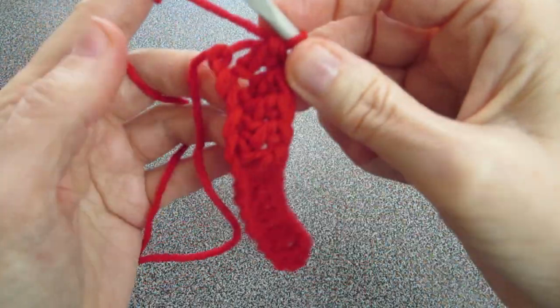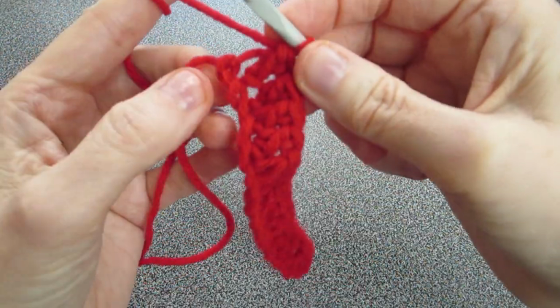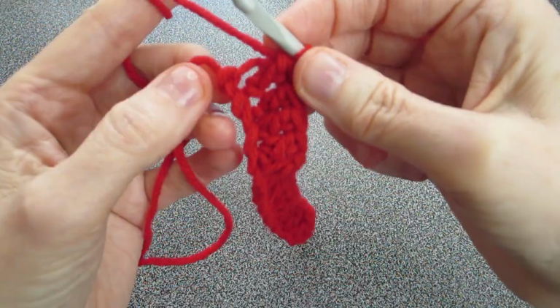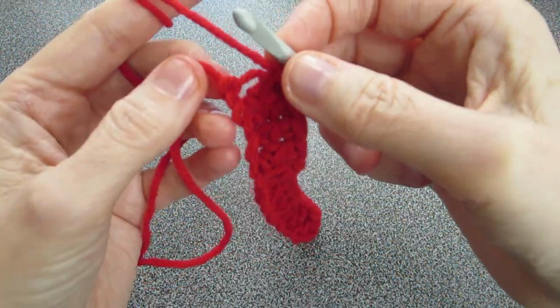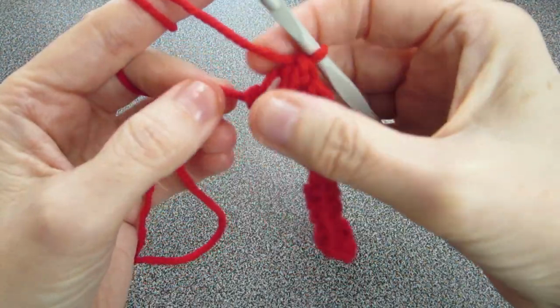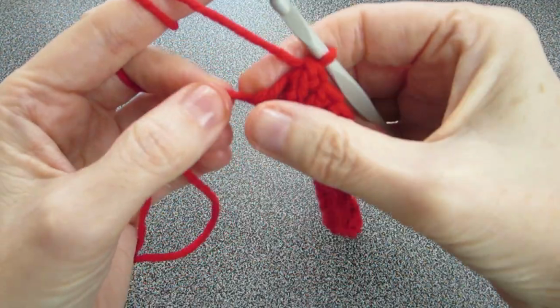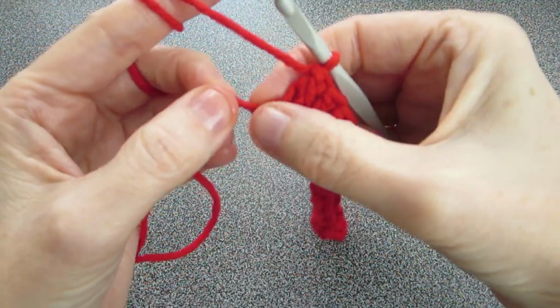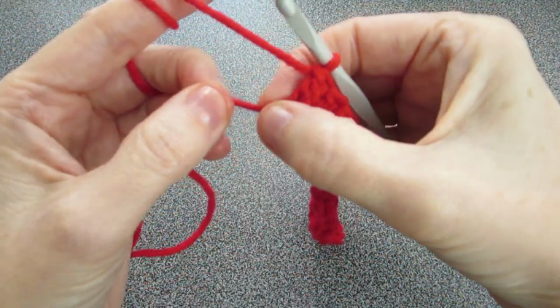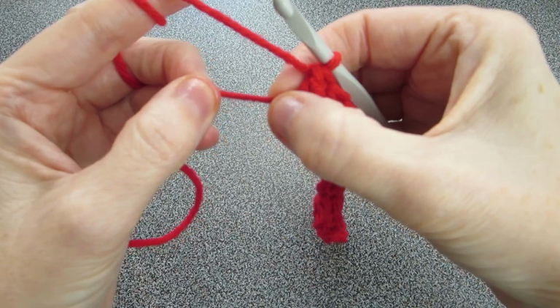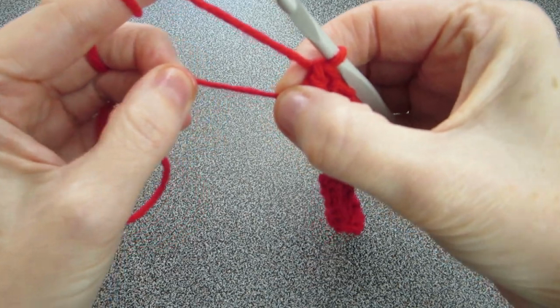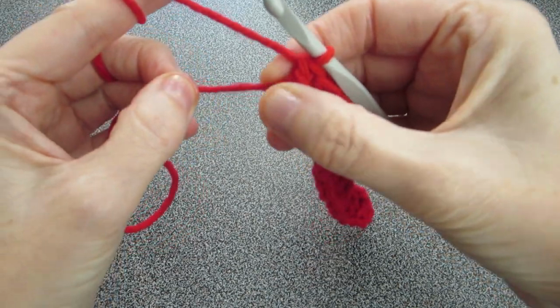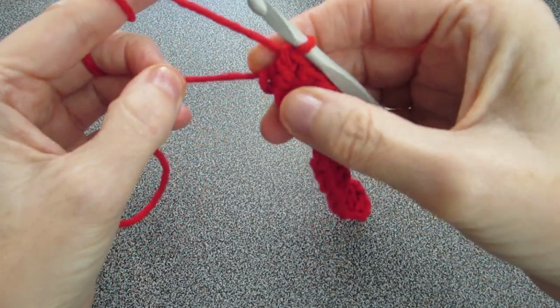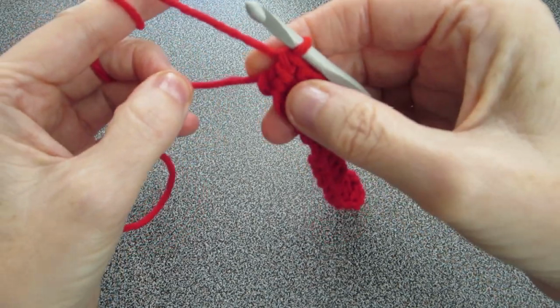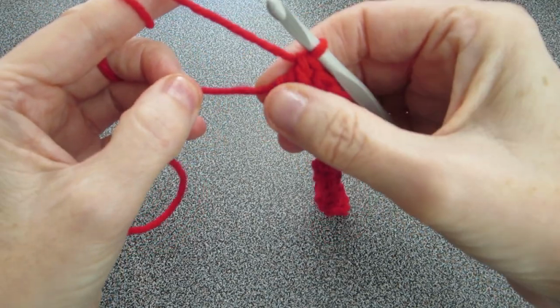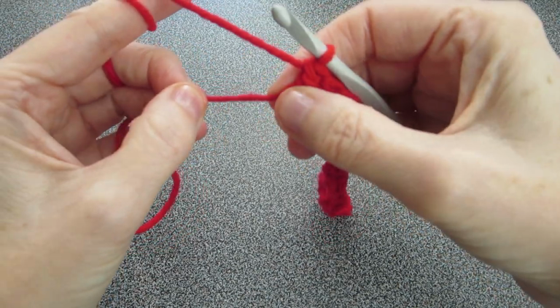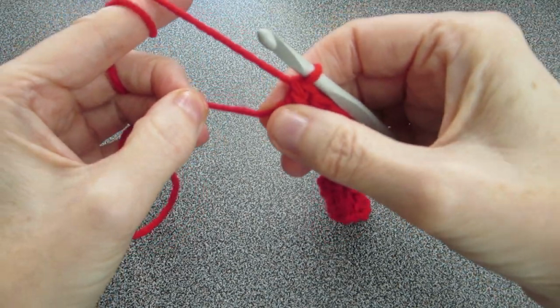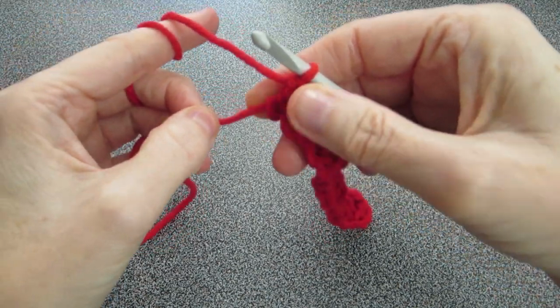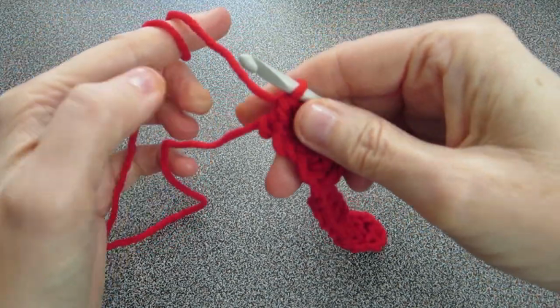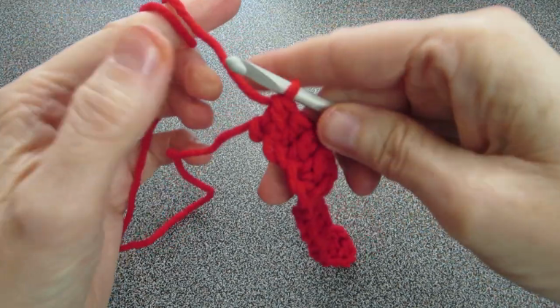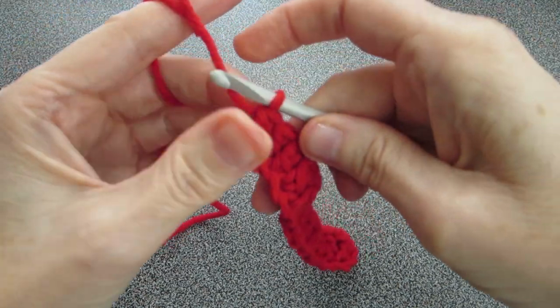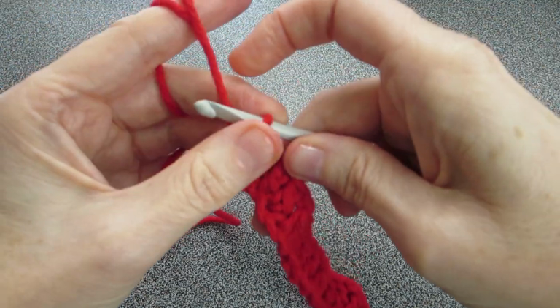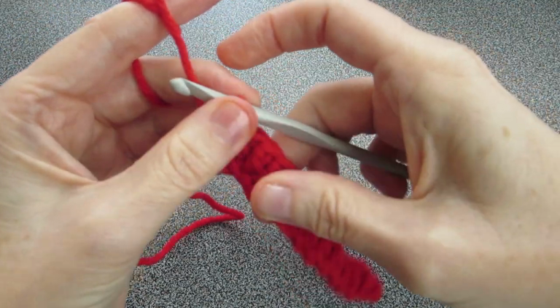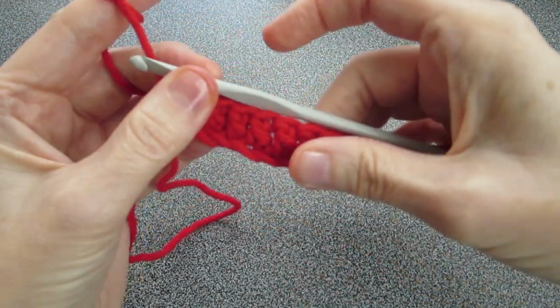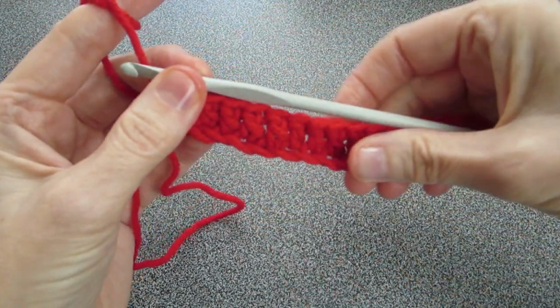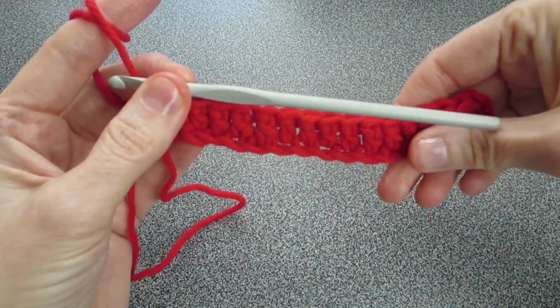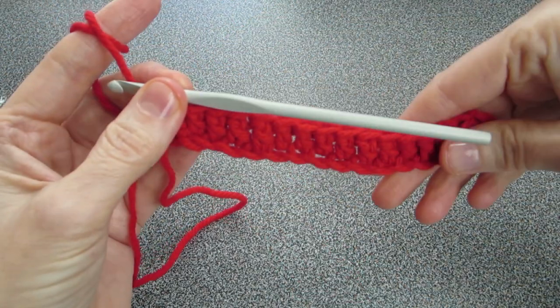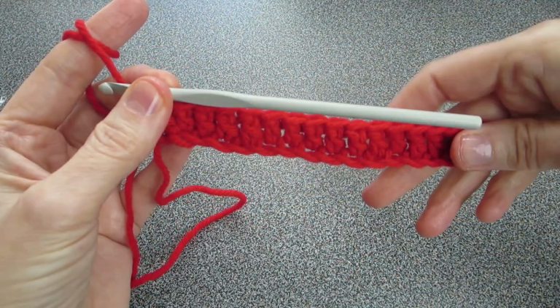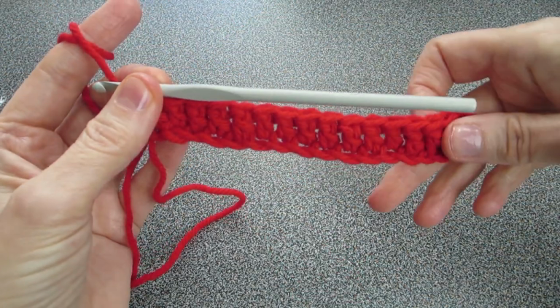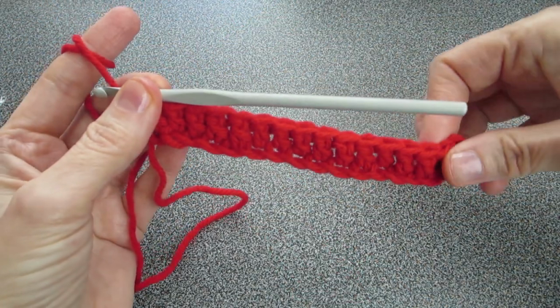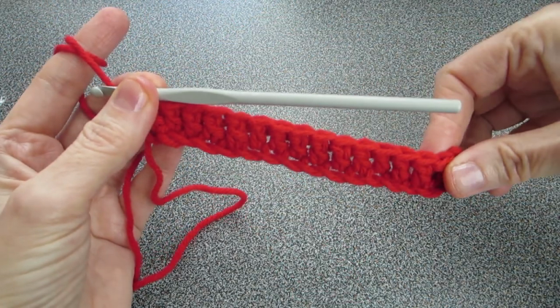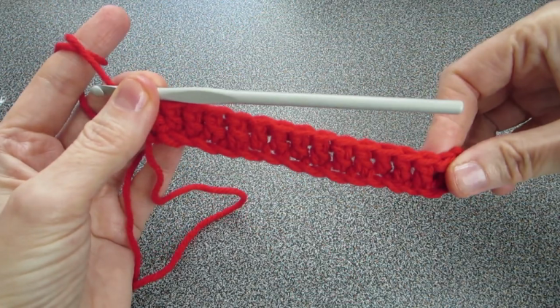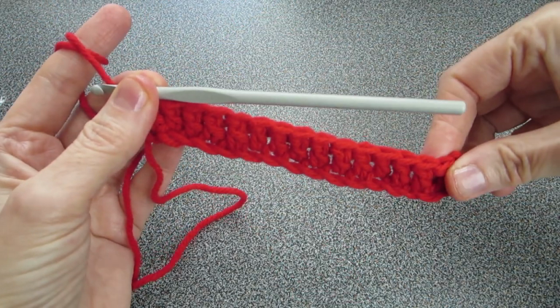Now take this end and pull to tighten it. That completes row number one.